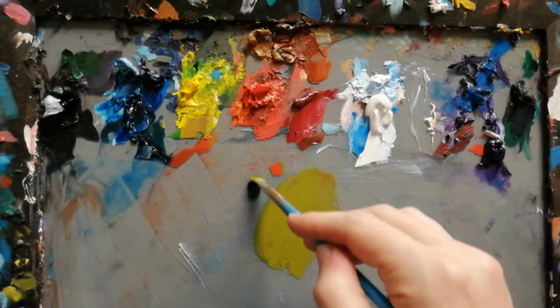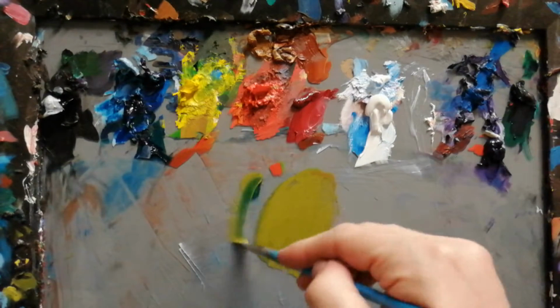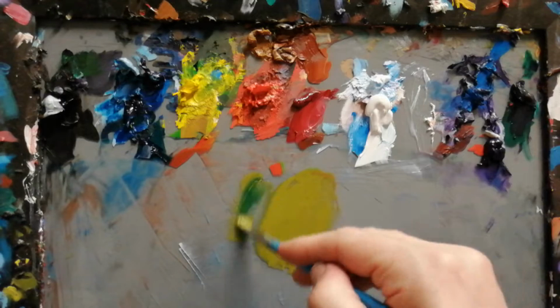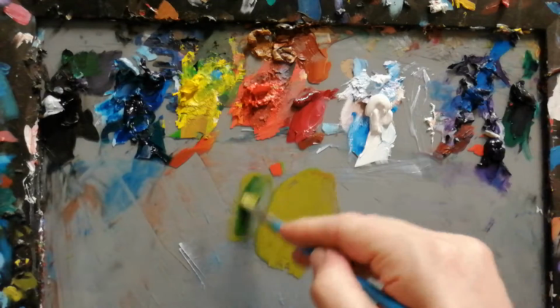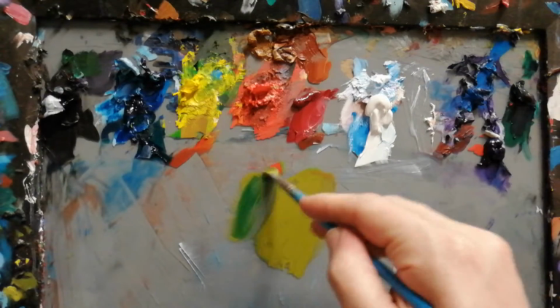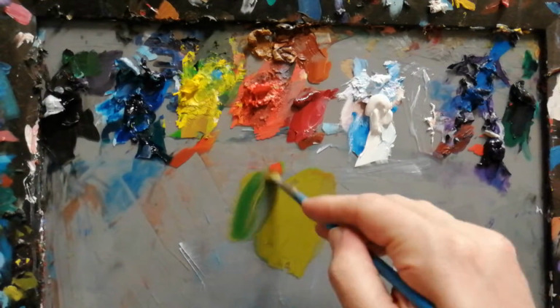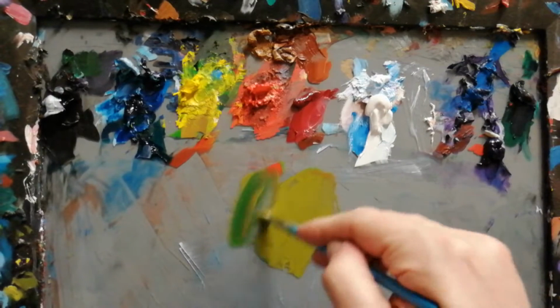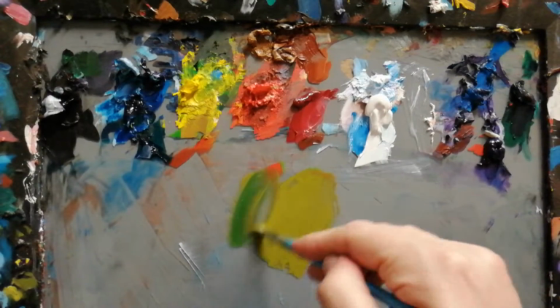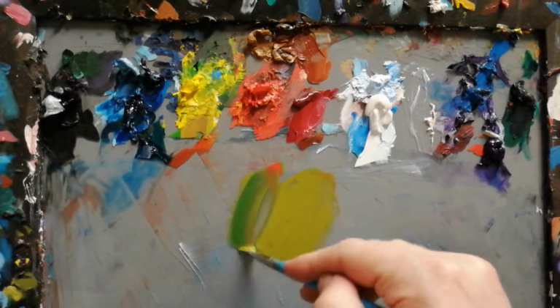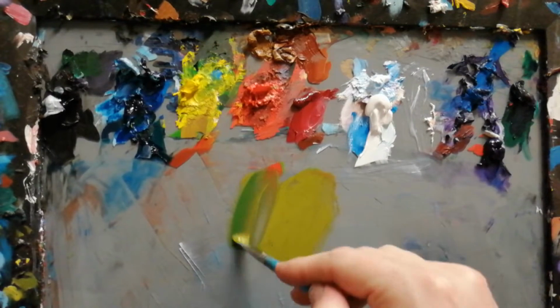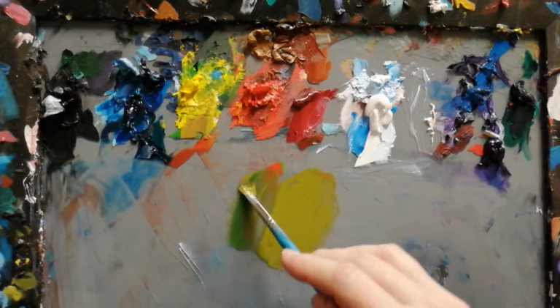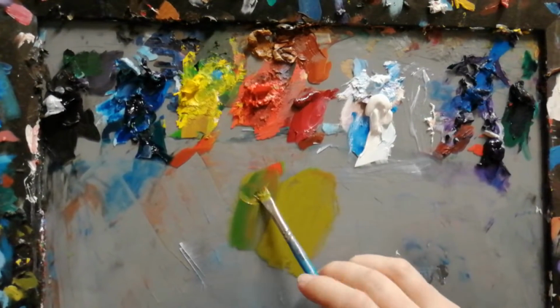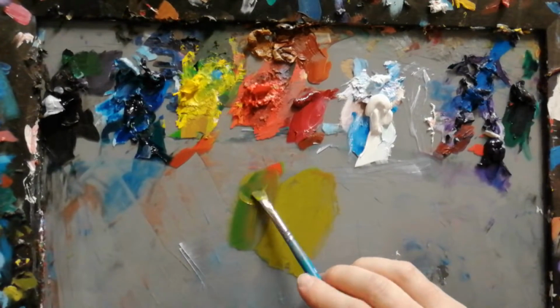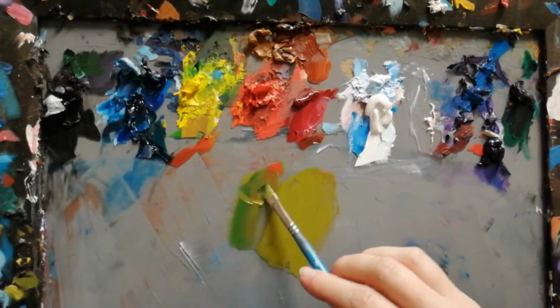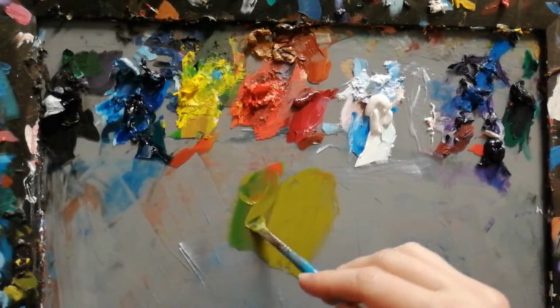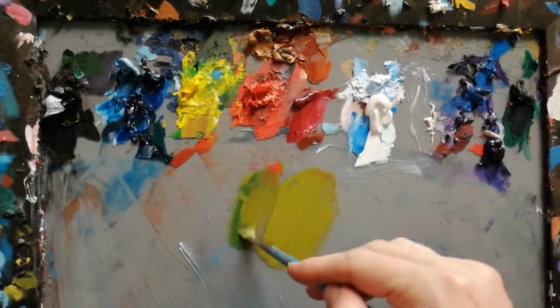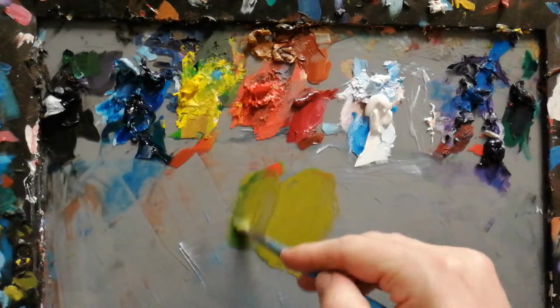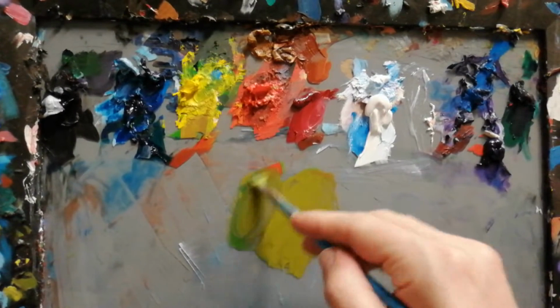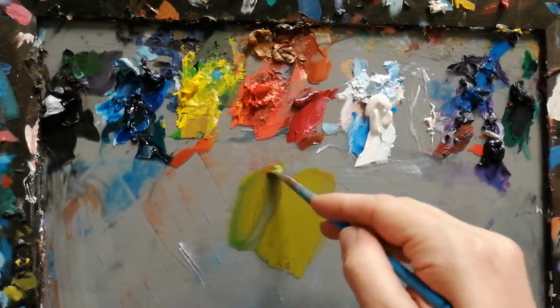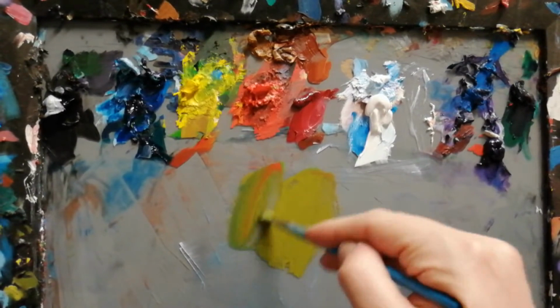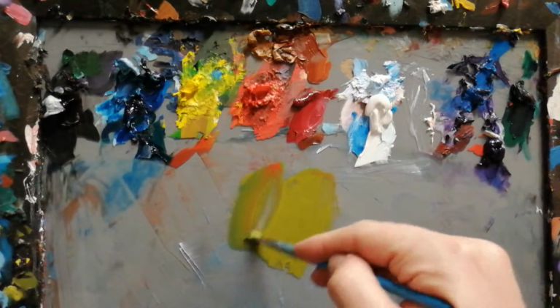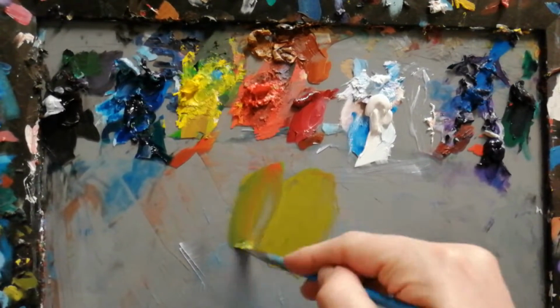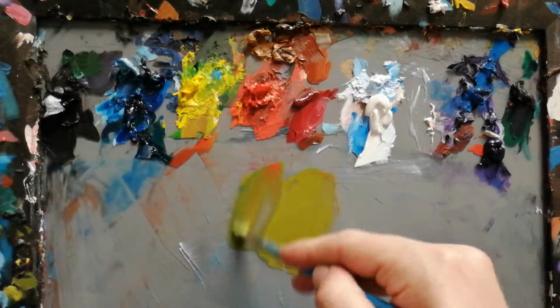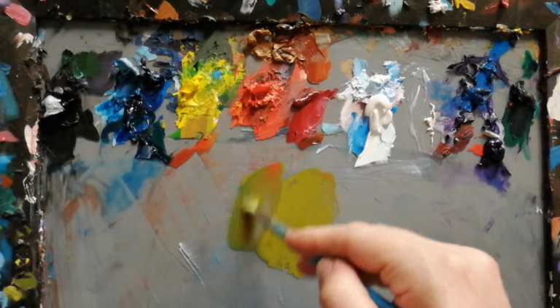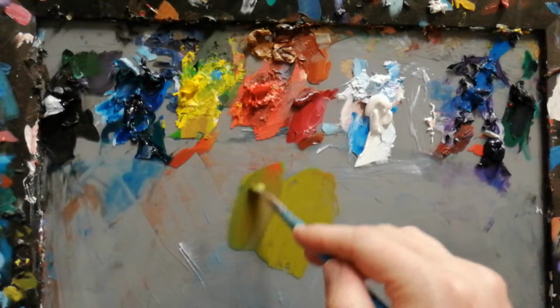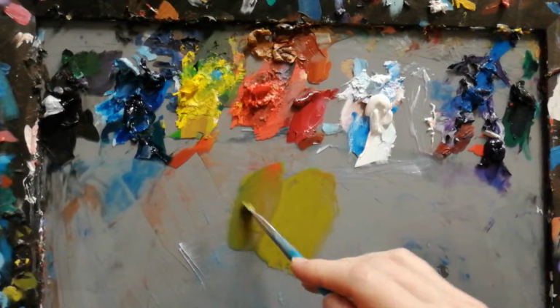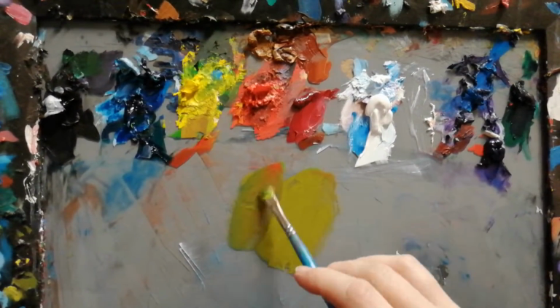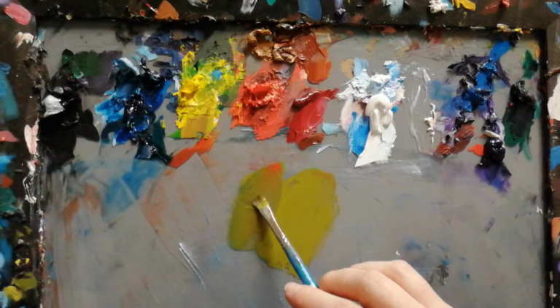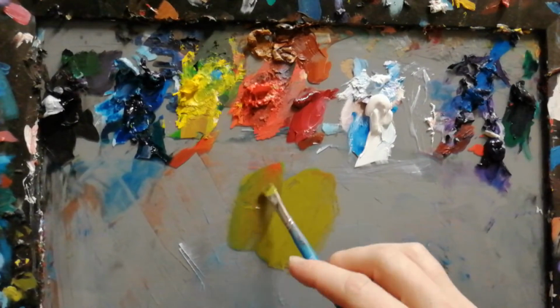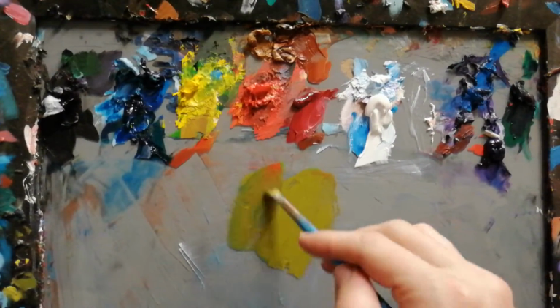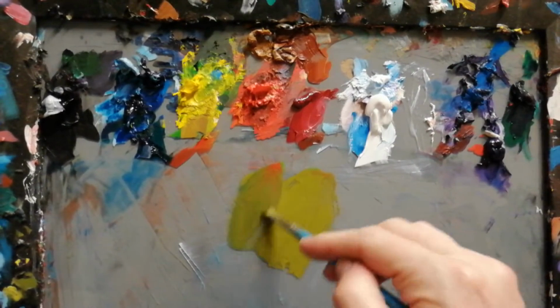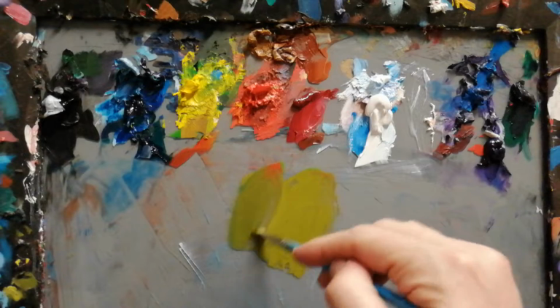Then darker, you just add more blue, a little bit of red.